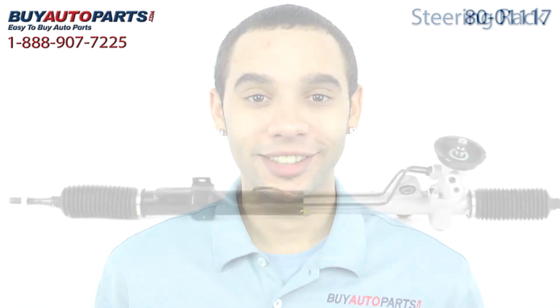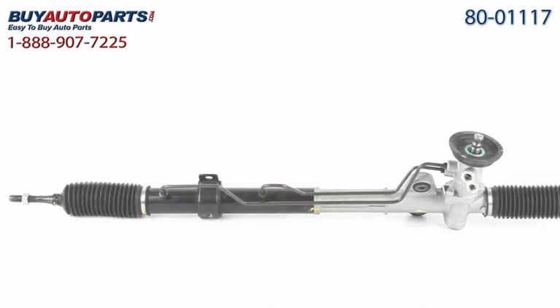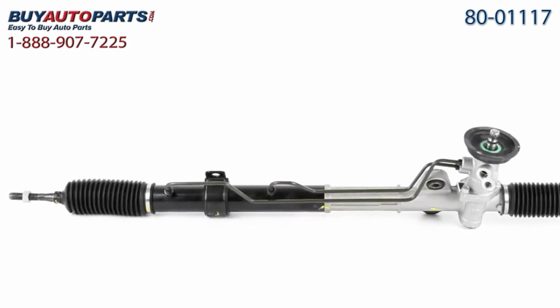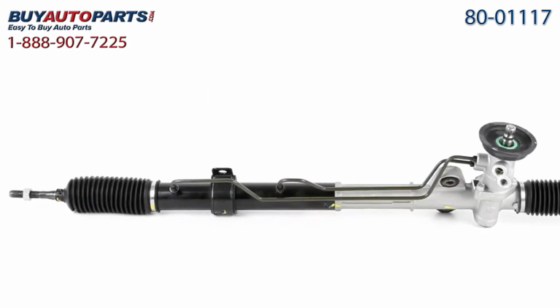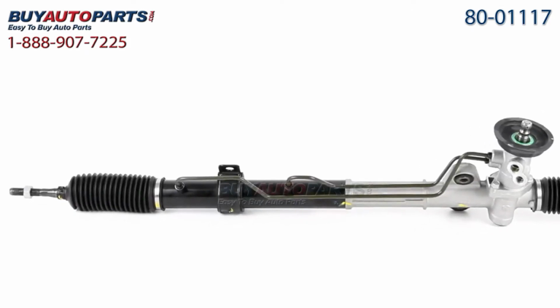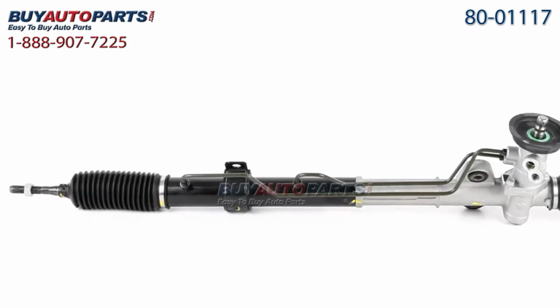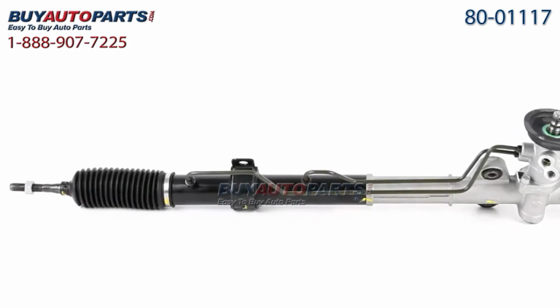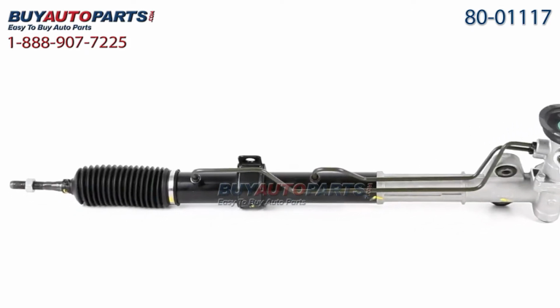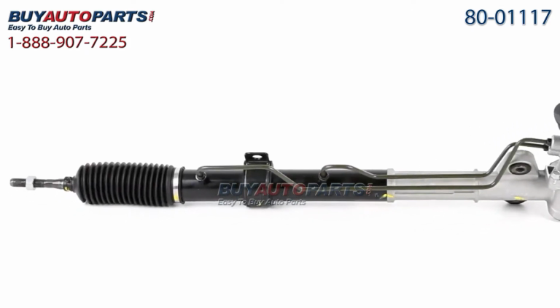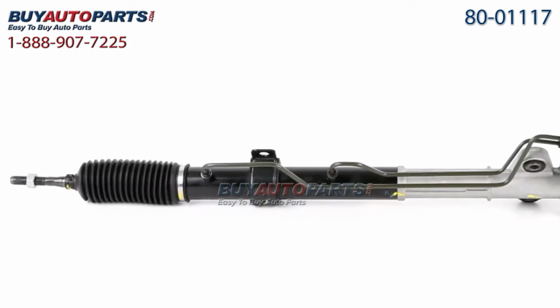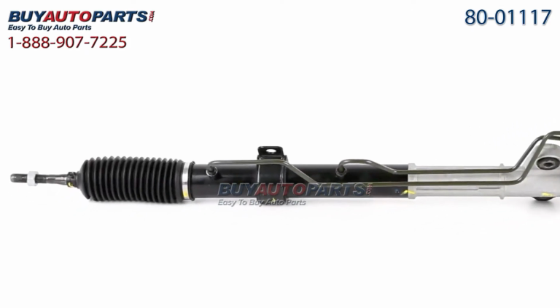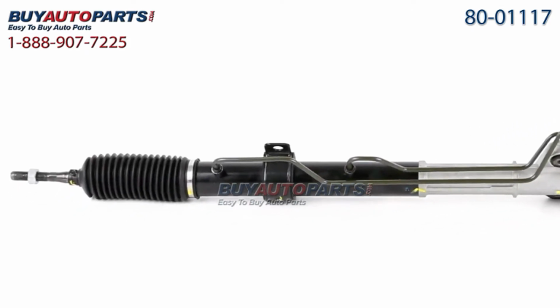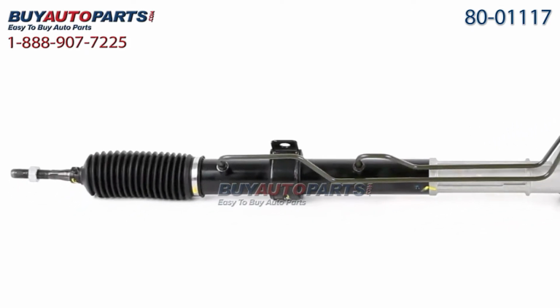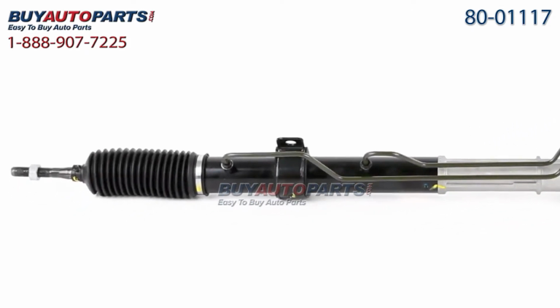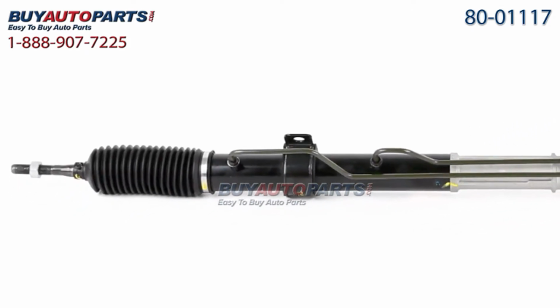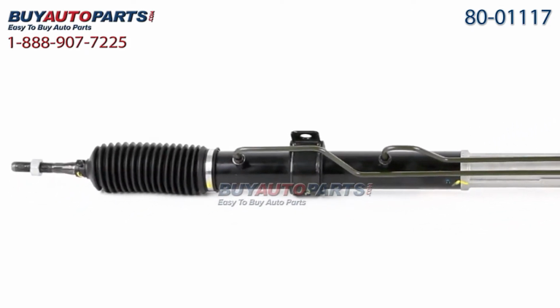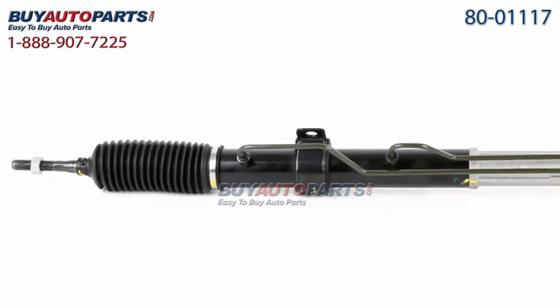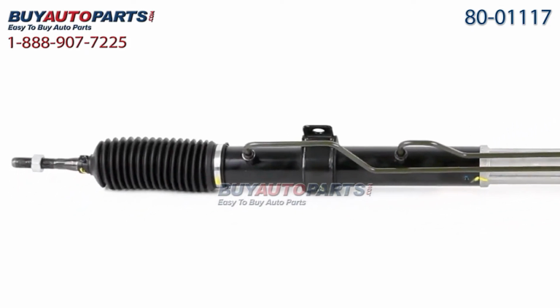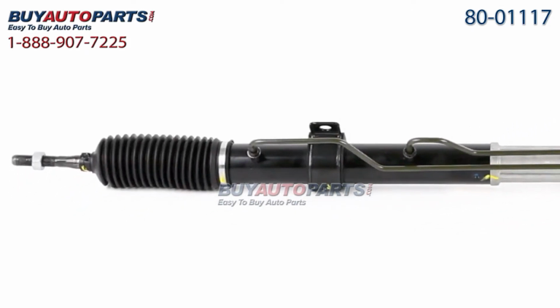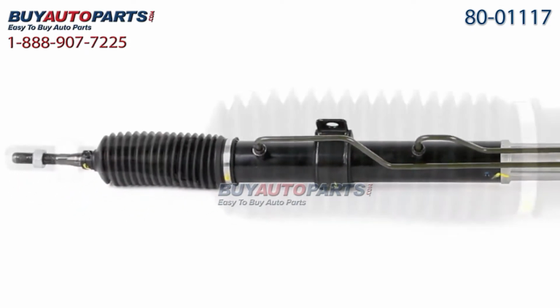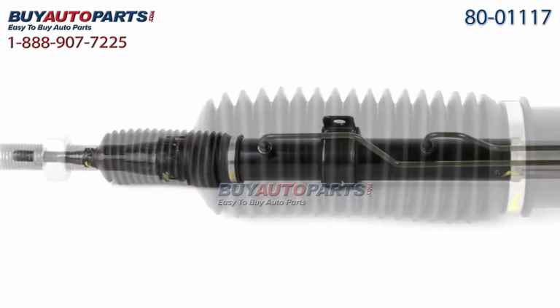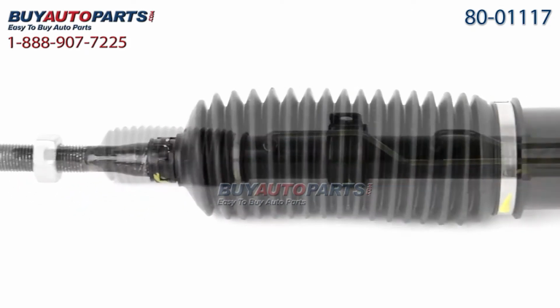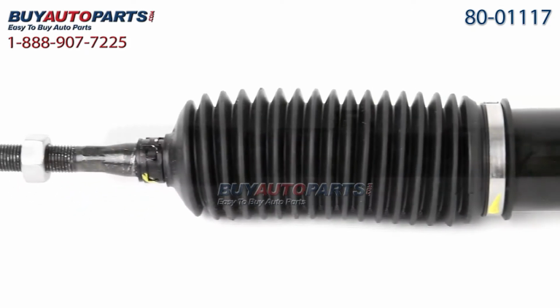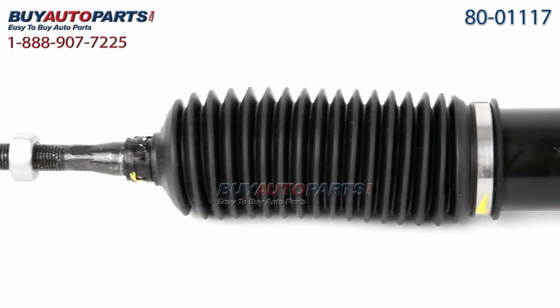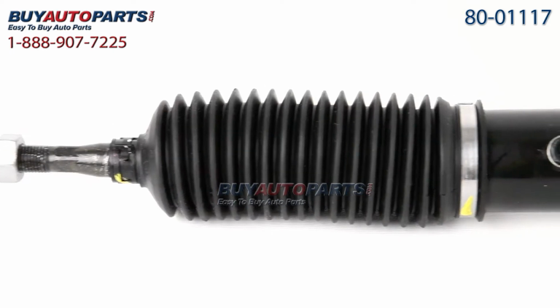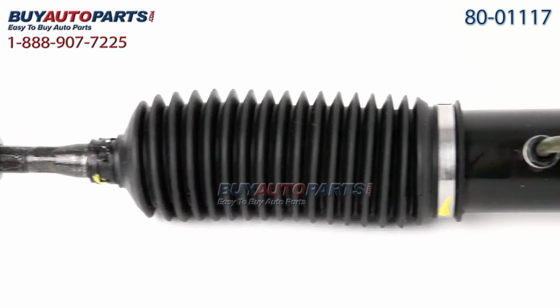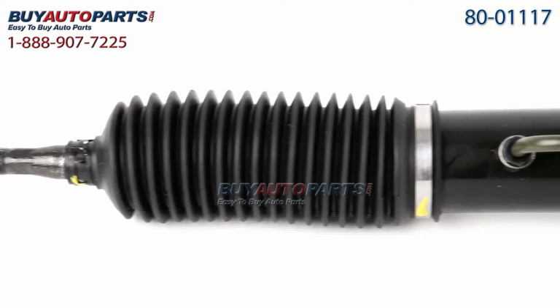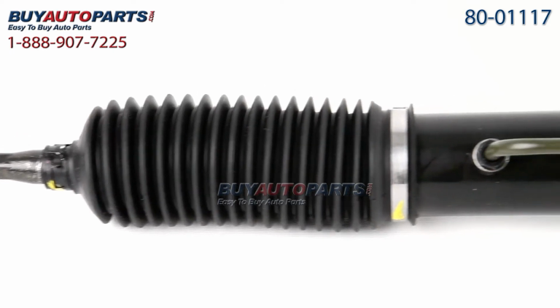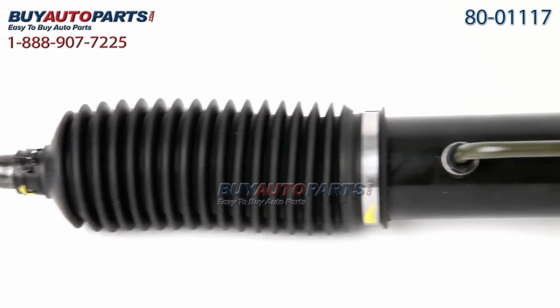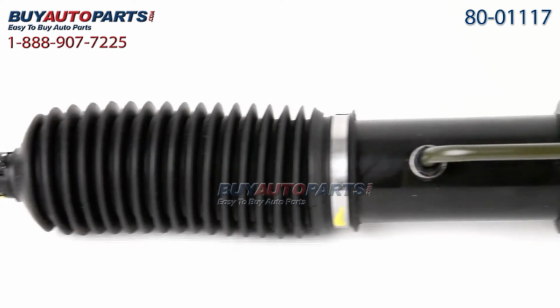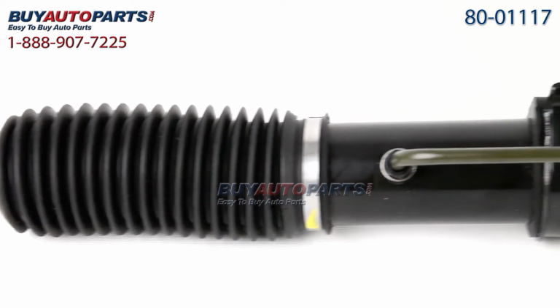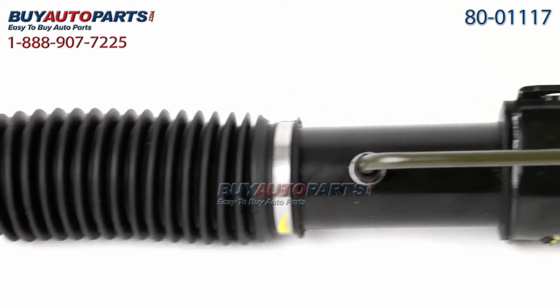Here's a closer look at your steering rack. This comes with the best-in-industry three-year unlimited mileage warranty only from Buy Auto Parts.